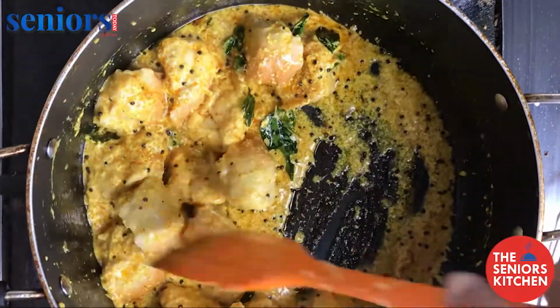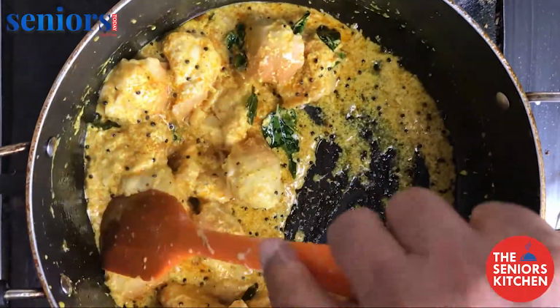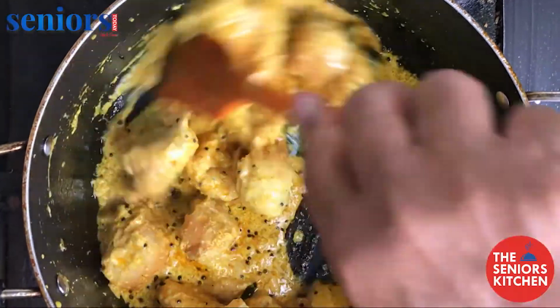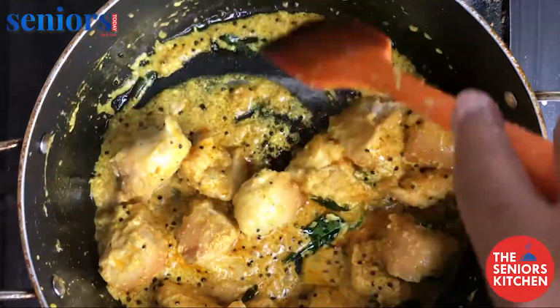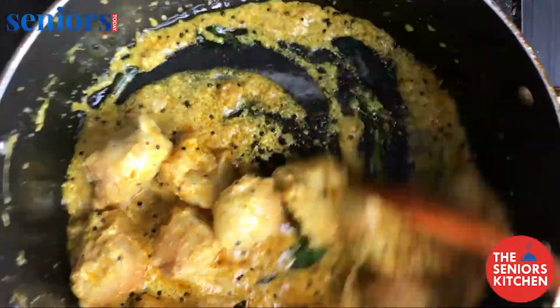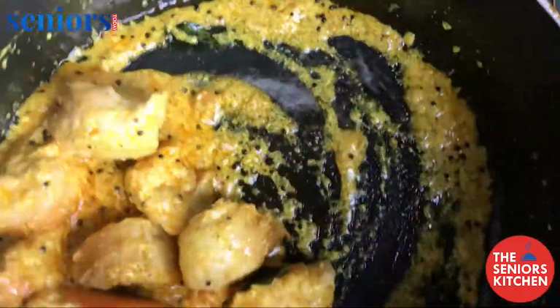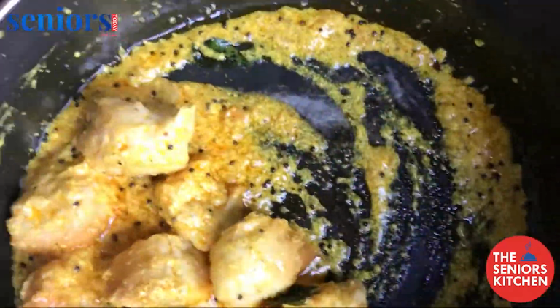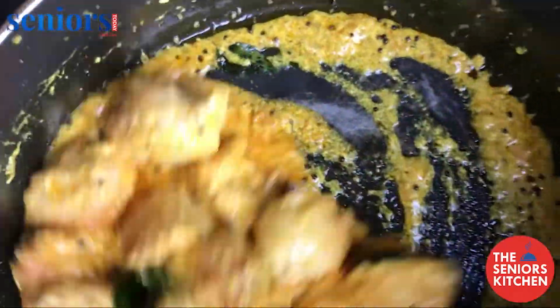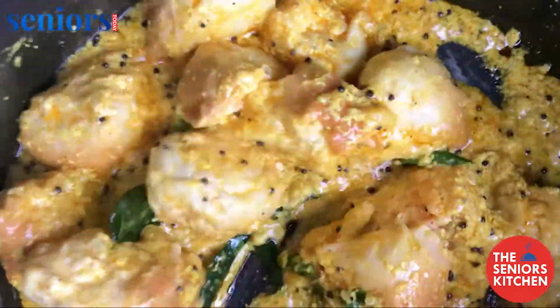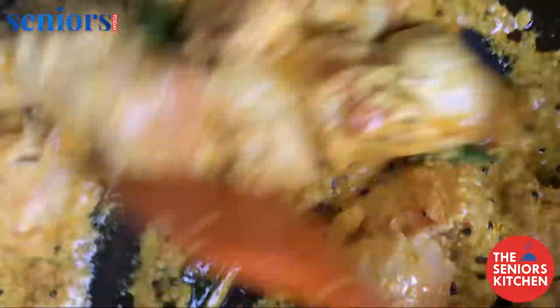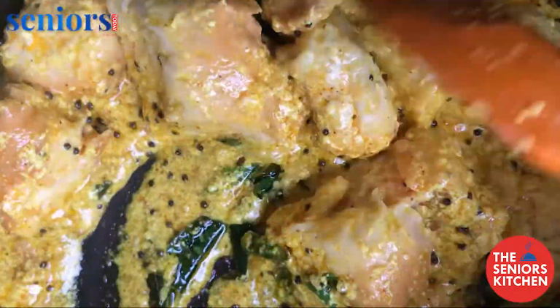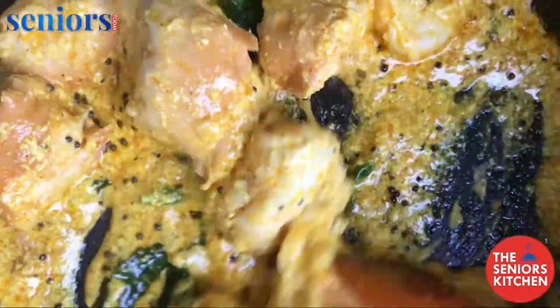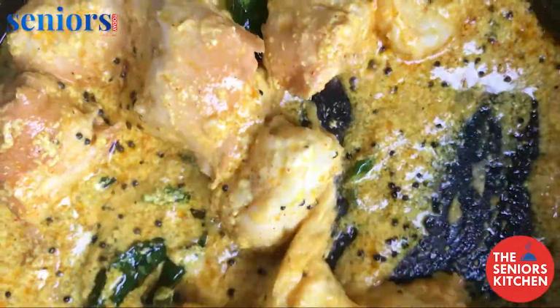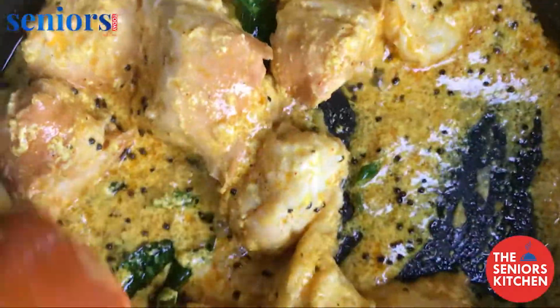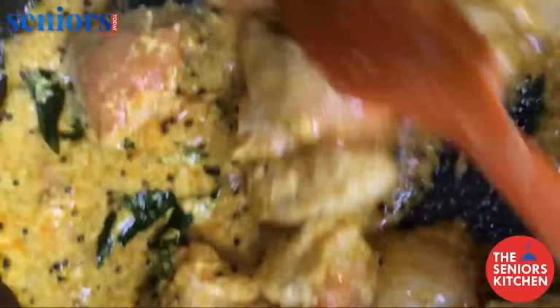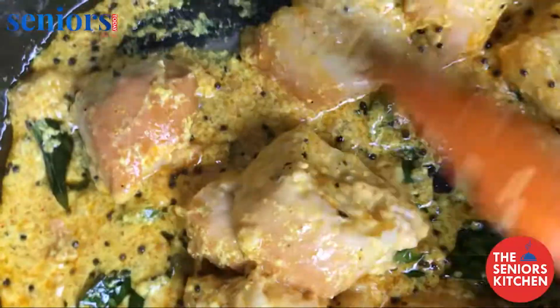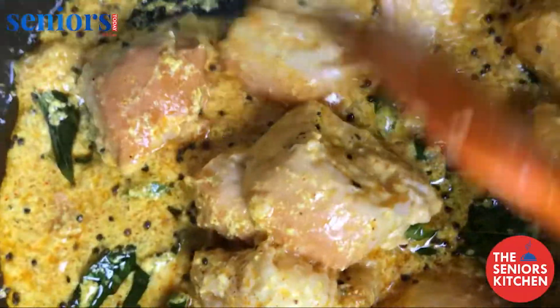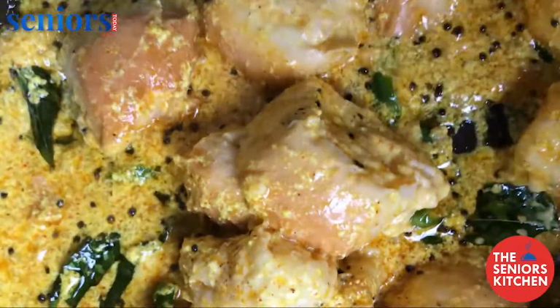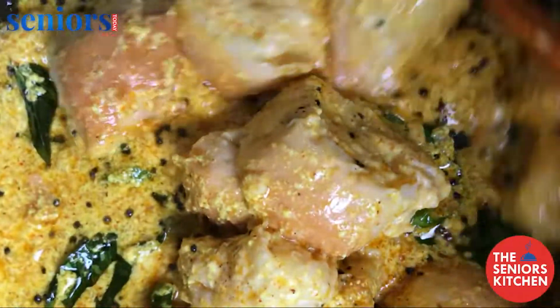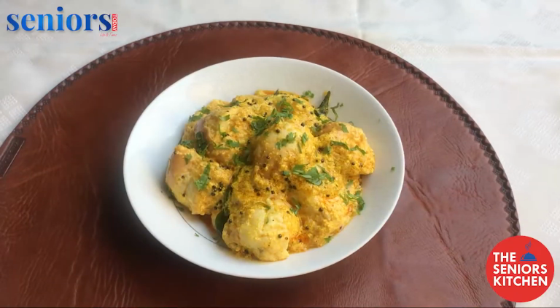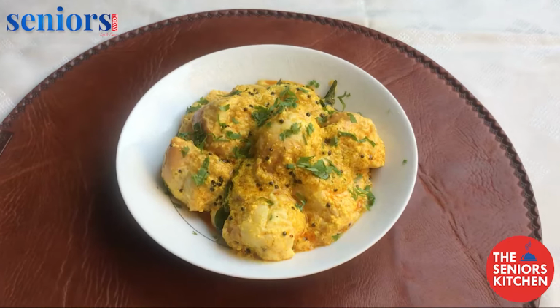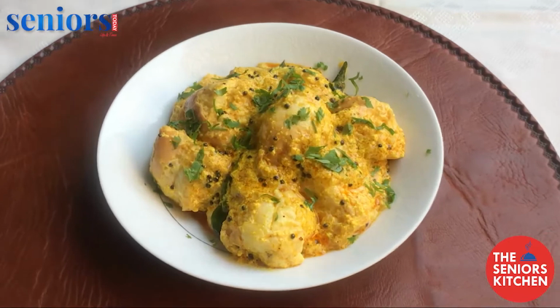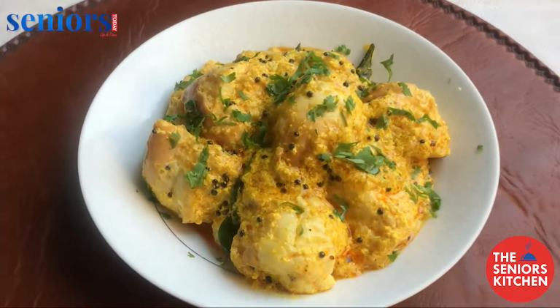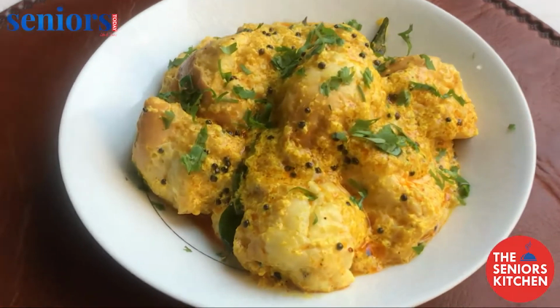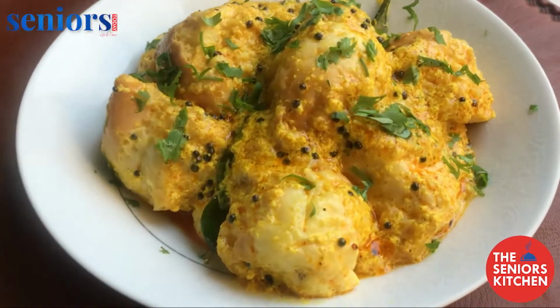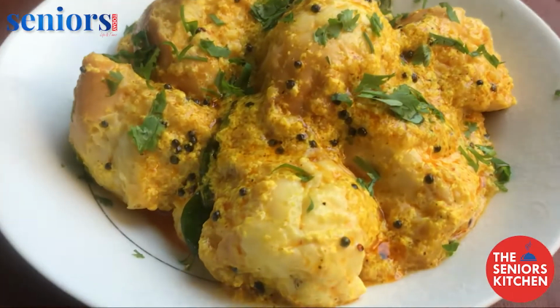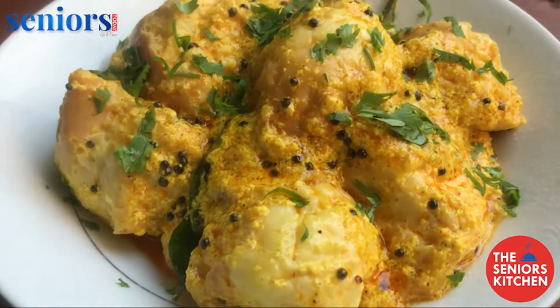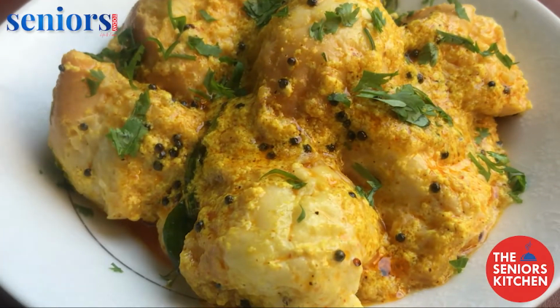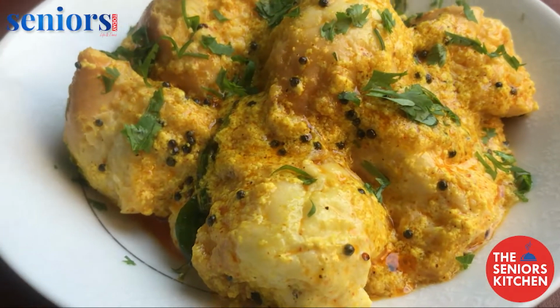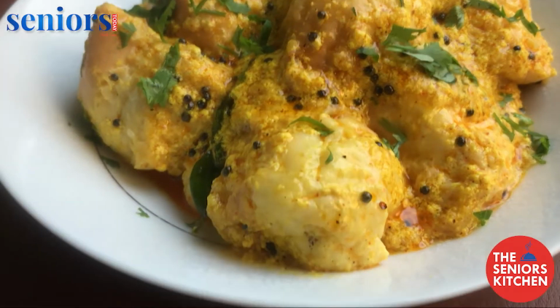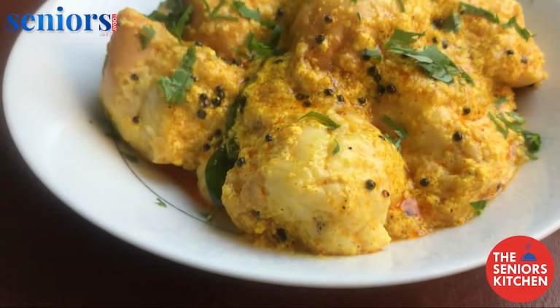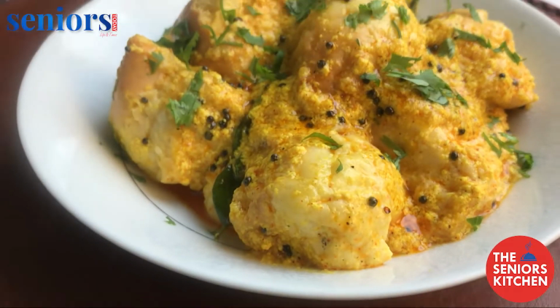And there you have it — bread dhokla. Serve hot and enjoy!